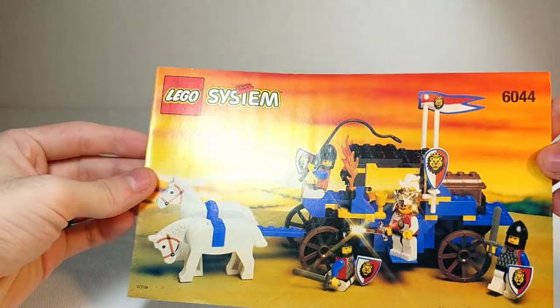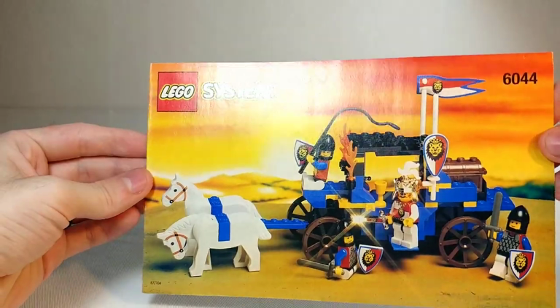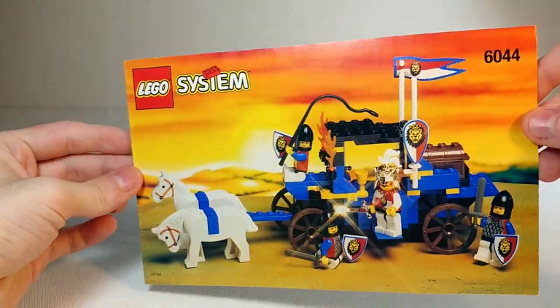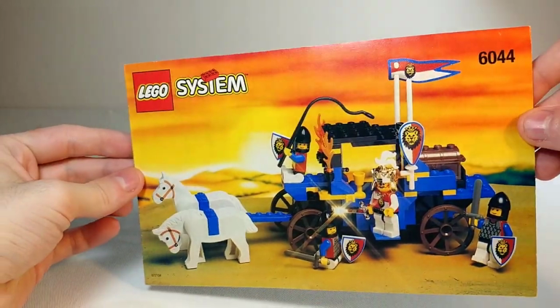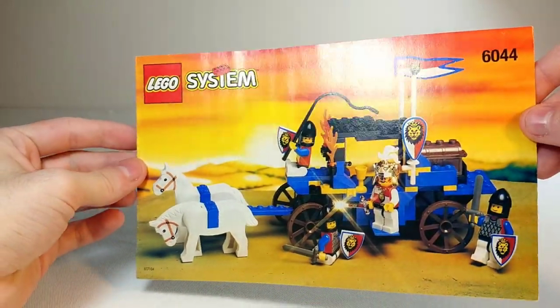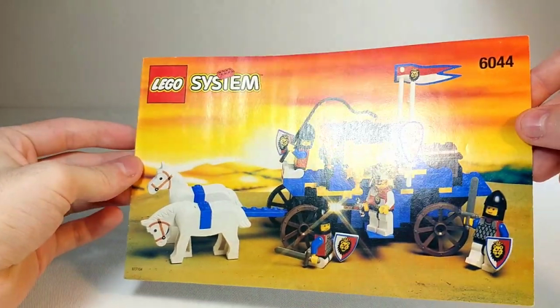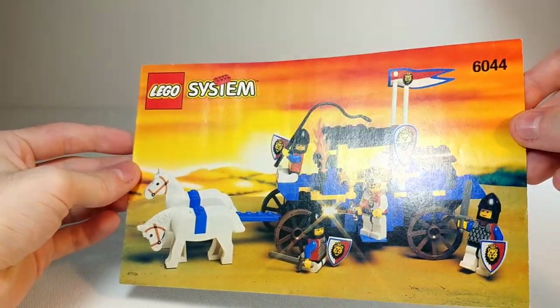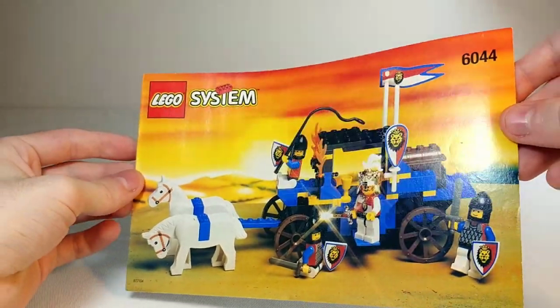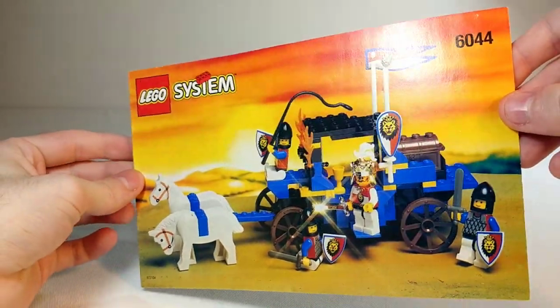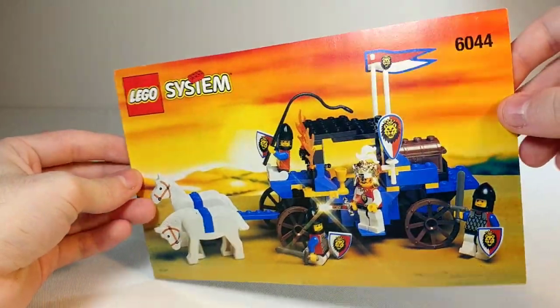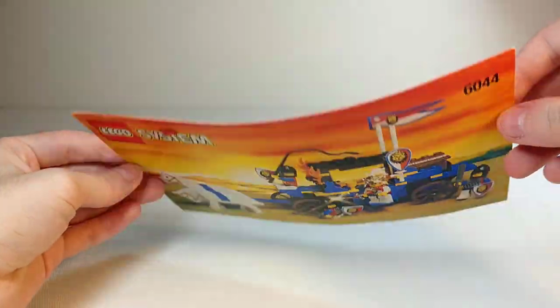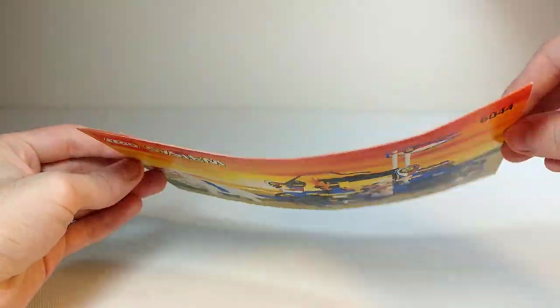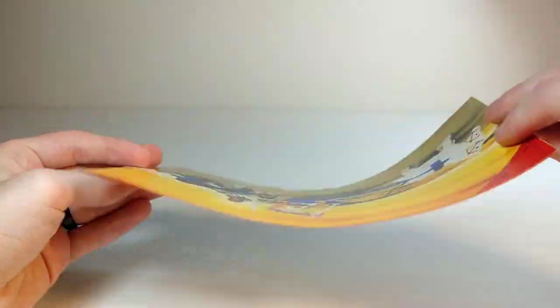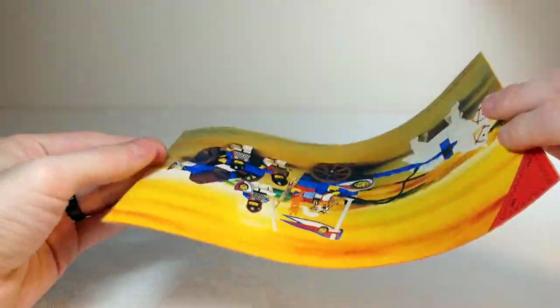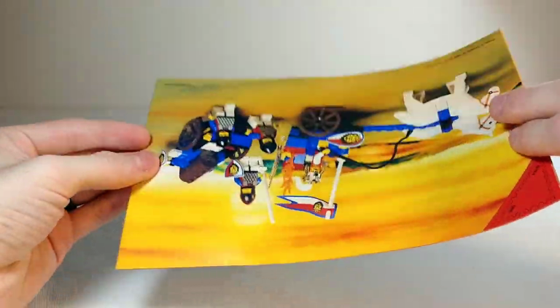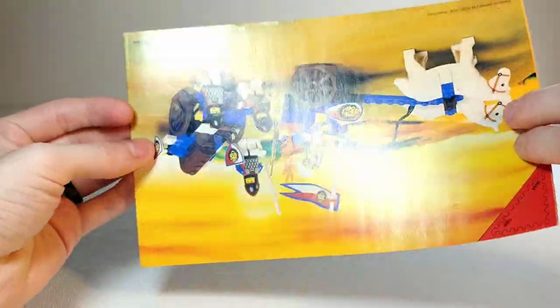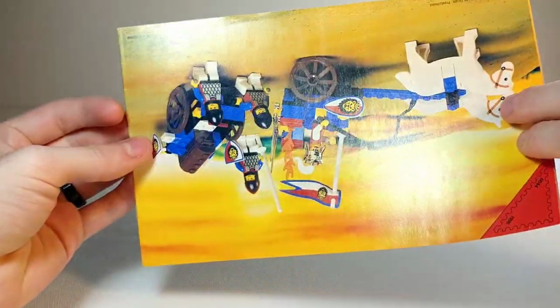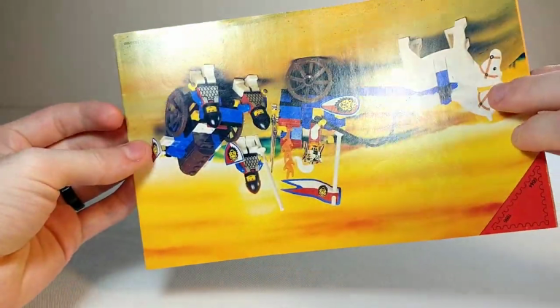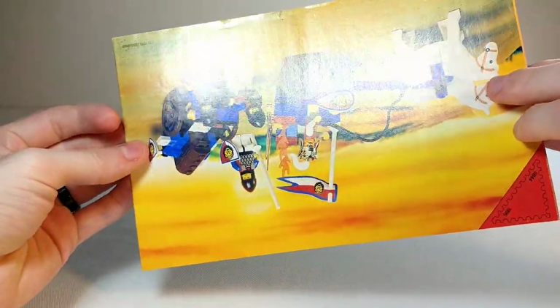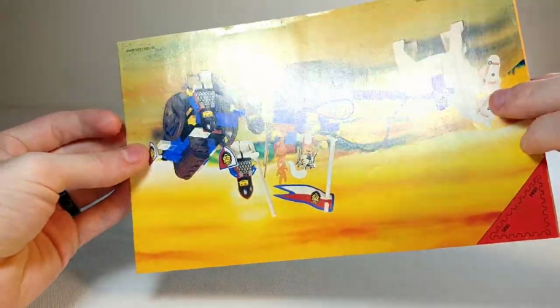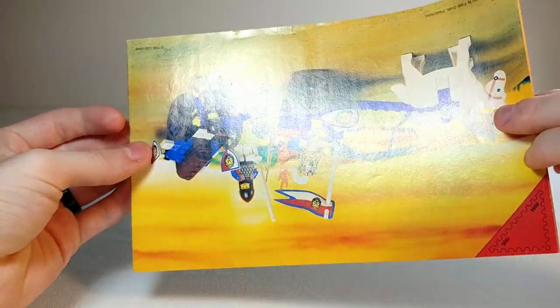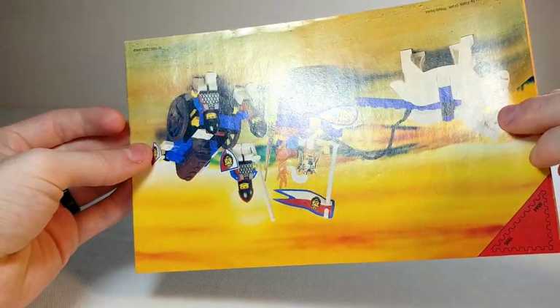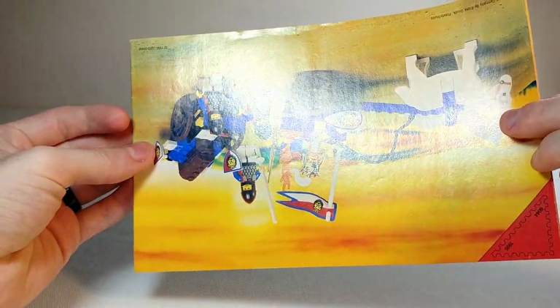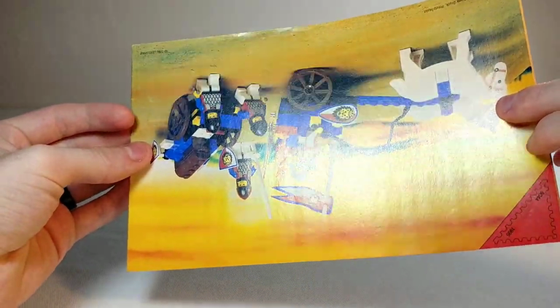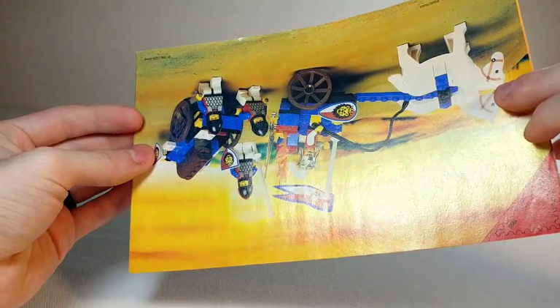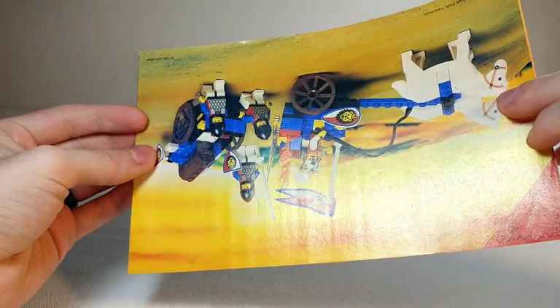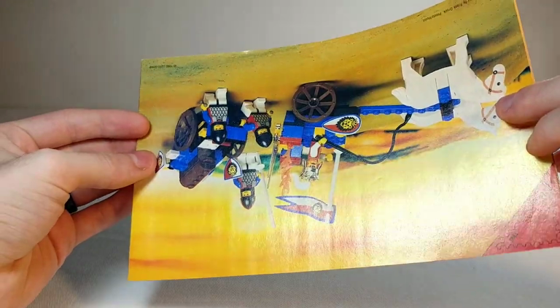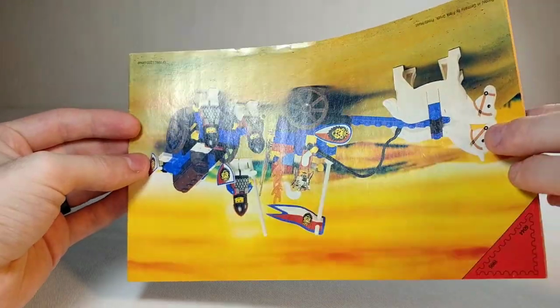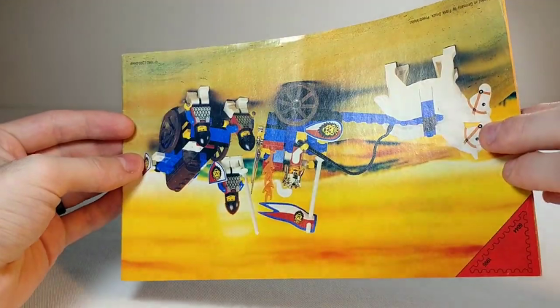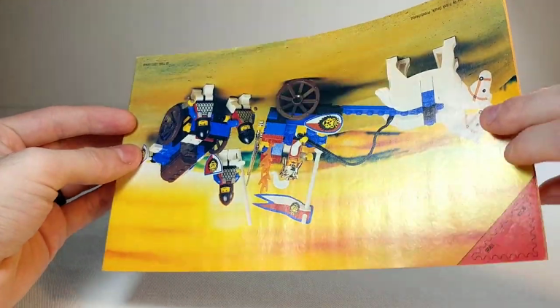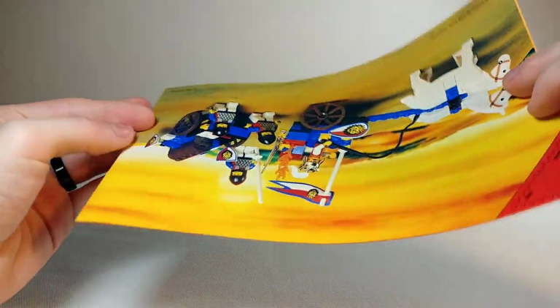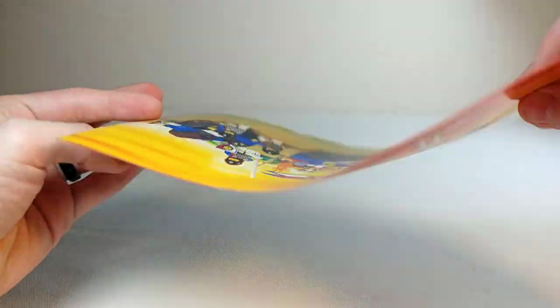Here are the instructions, and these are in really good condition, so luckily these weren't as damaged as the bricks.